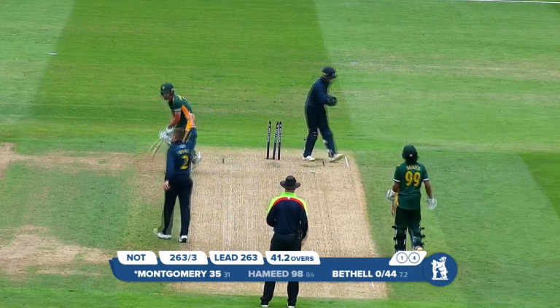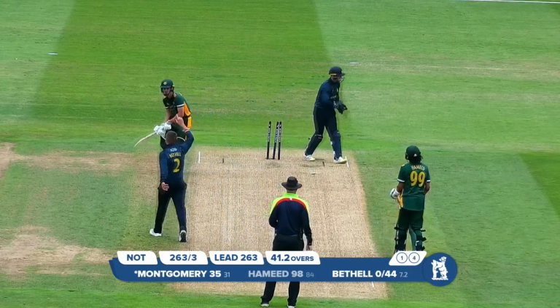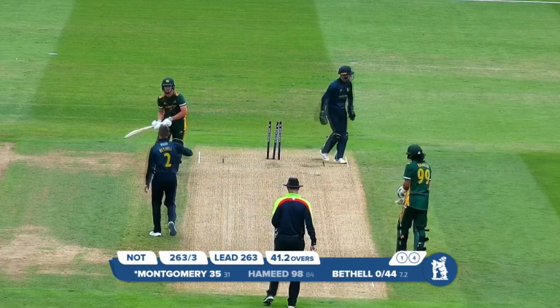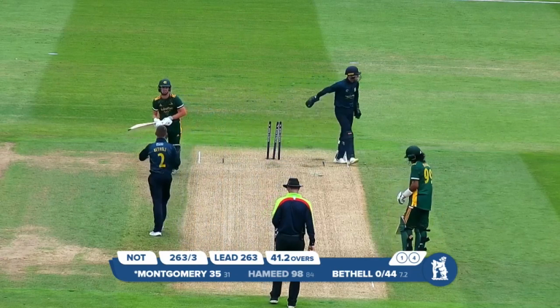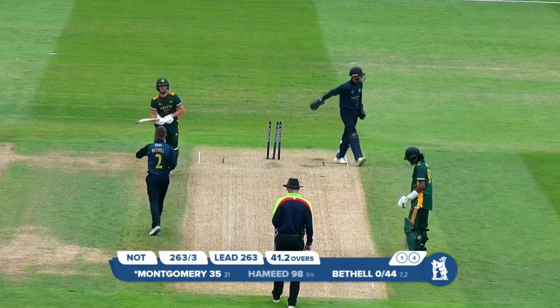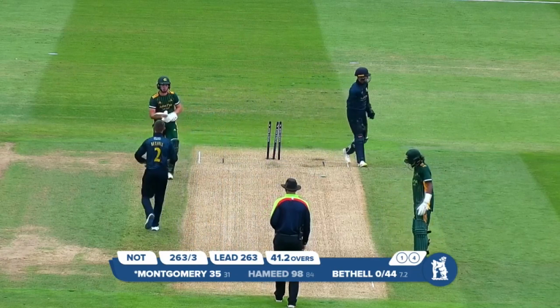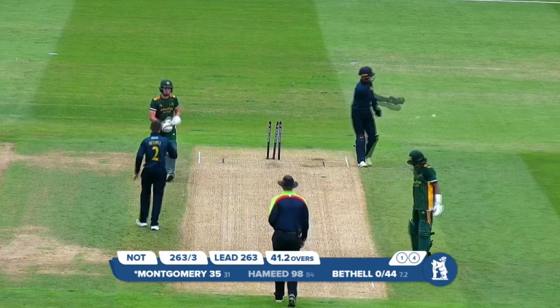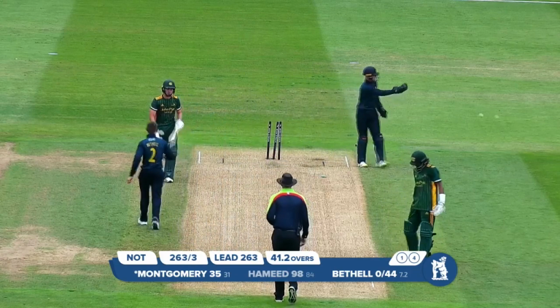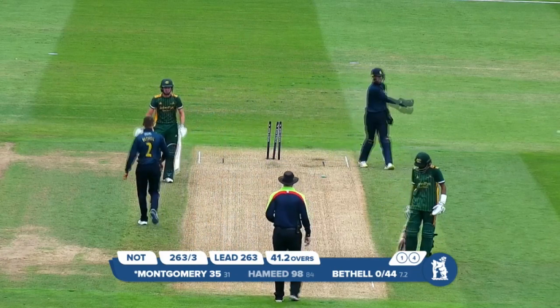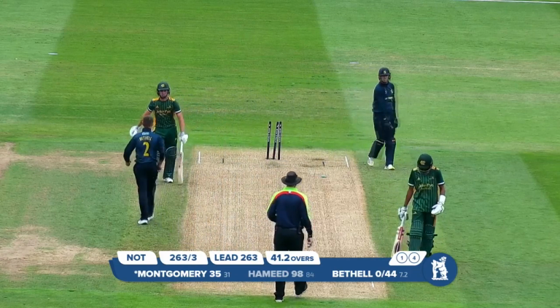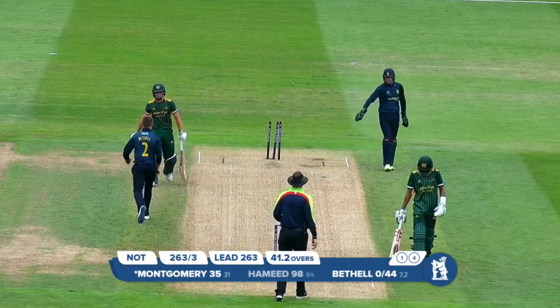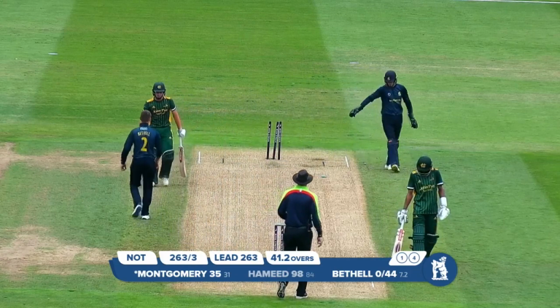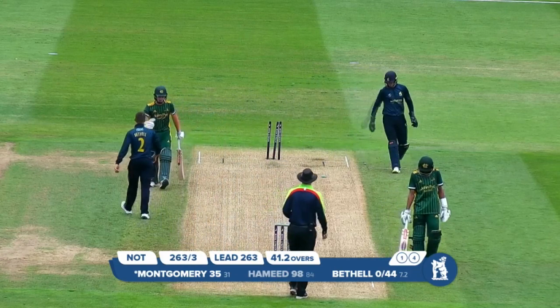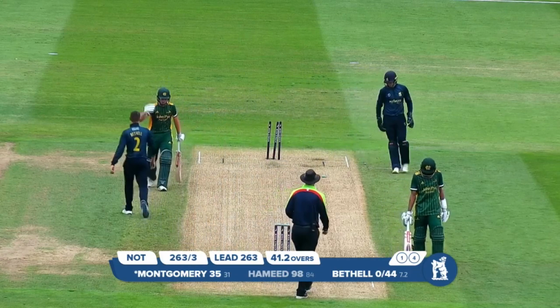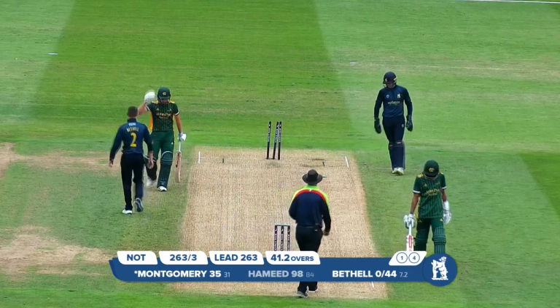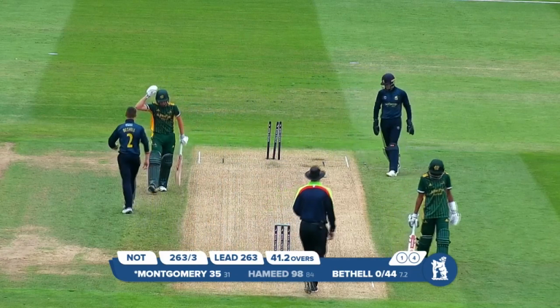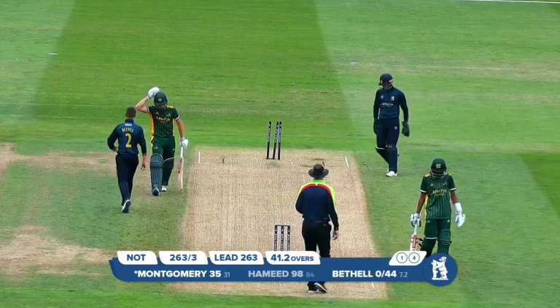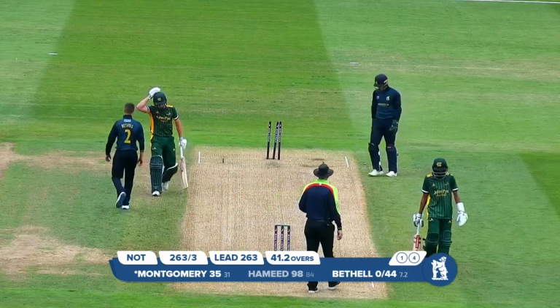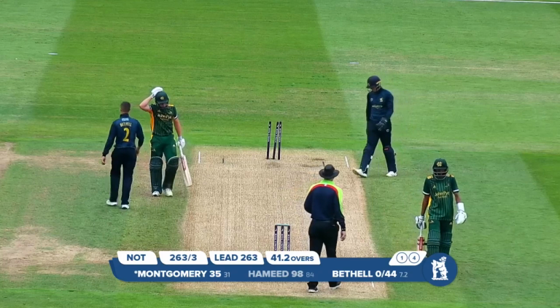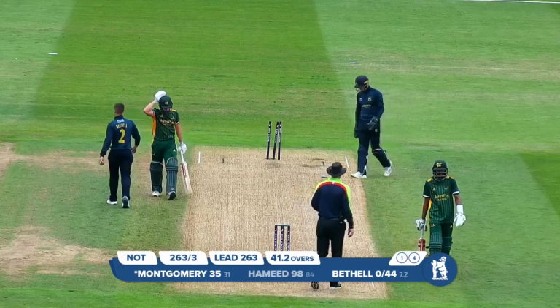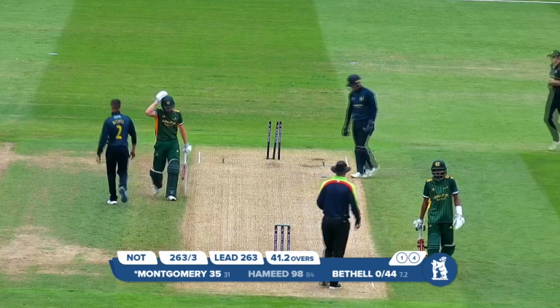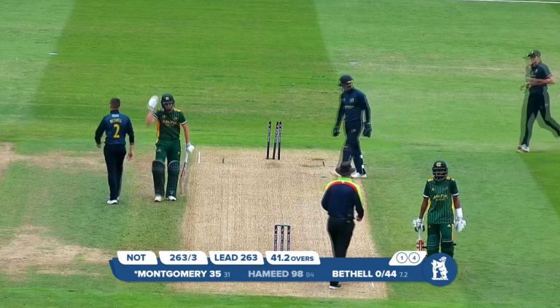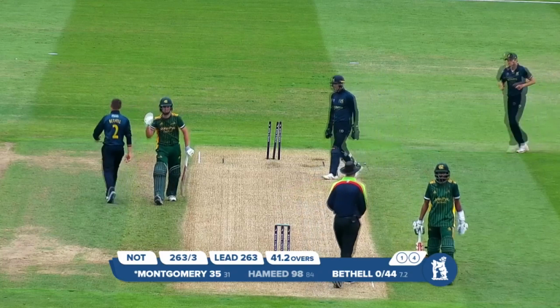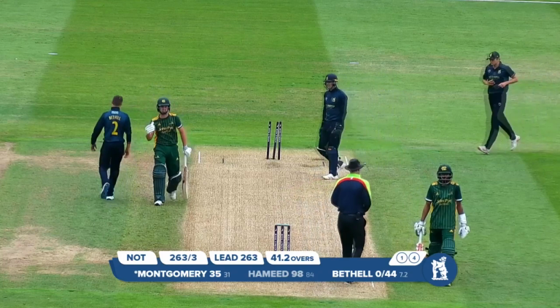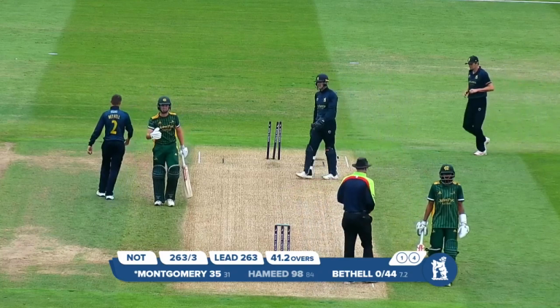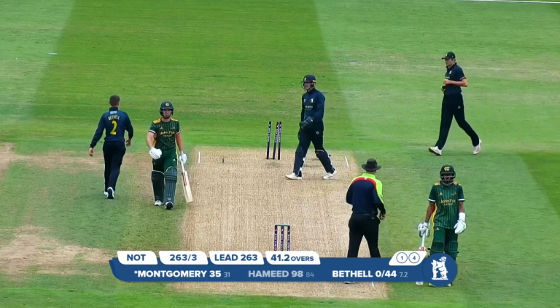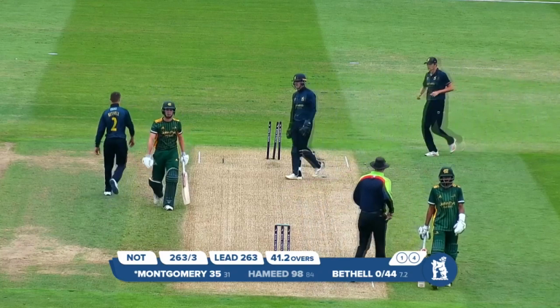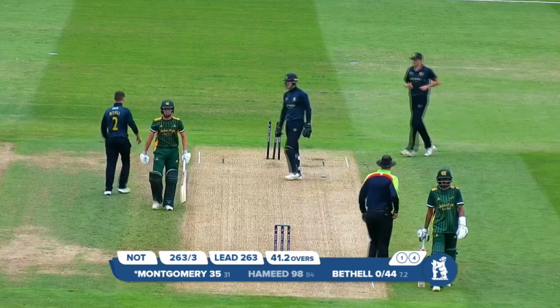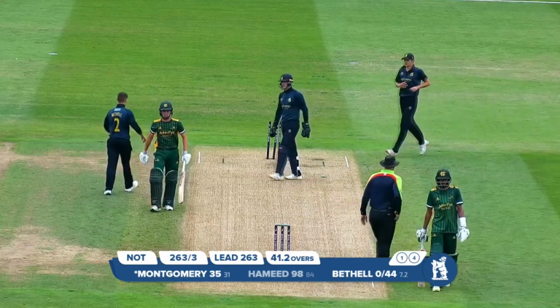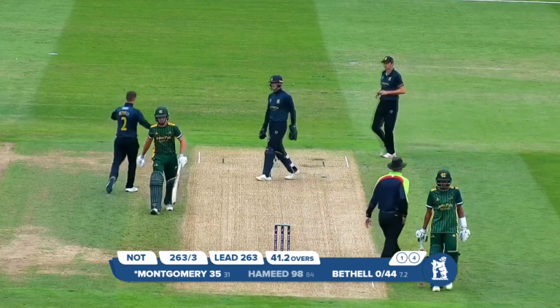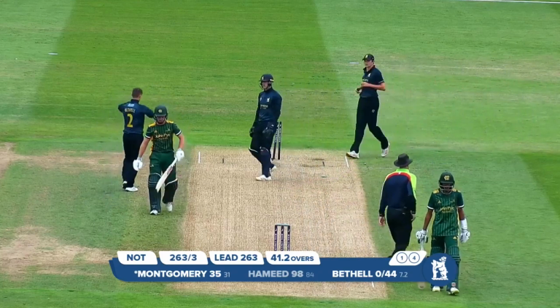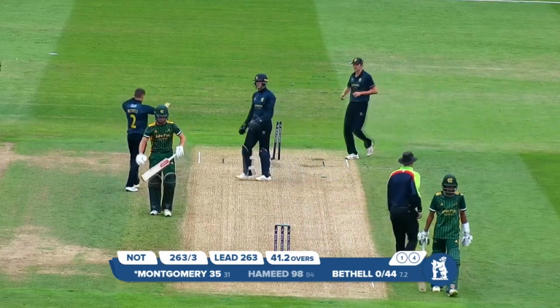Stumped miles out — misread the flight on that one, and Bethel strikes.